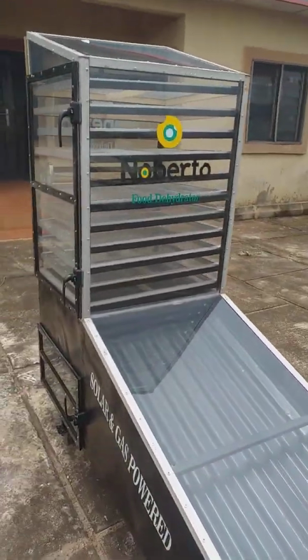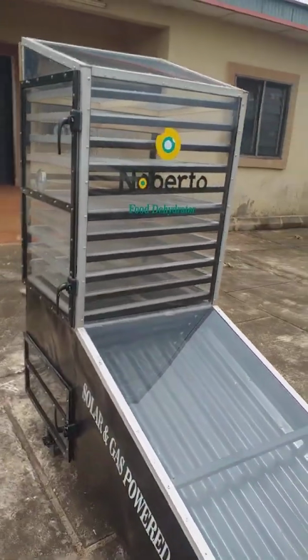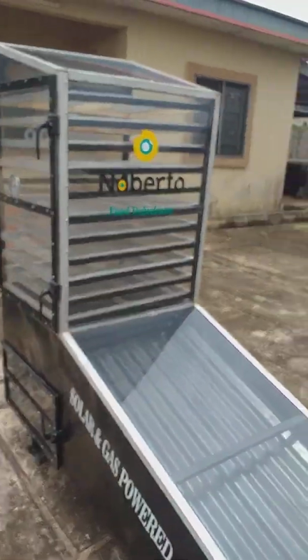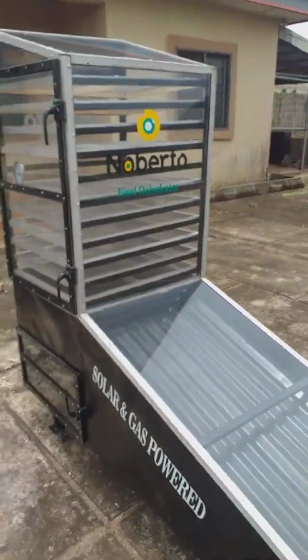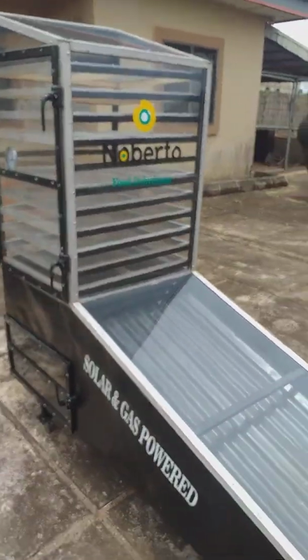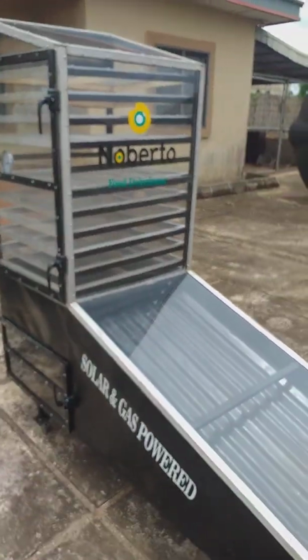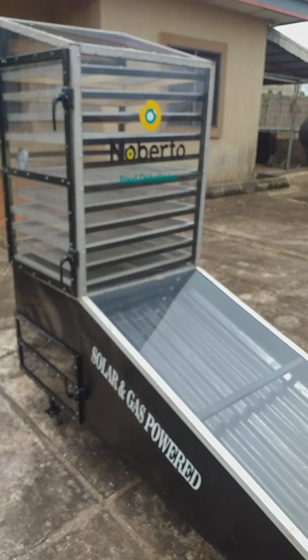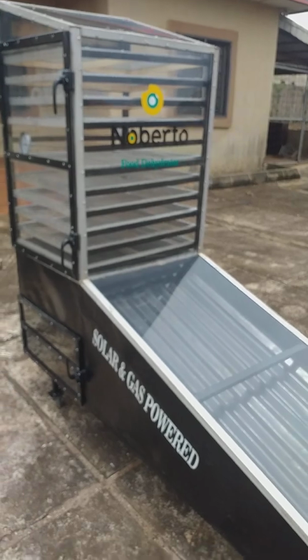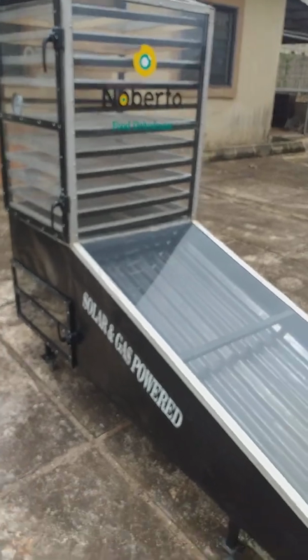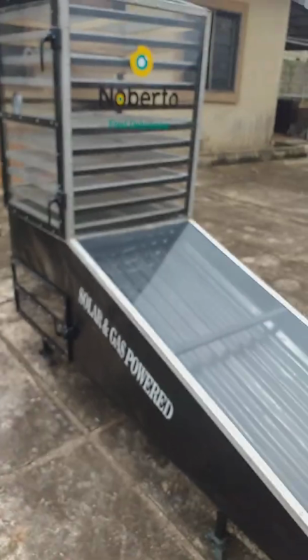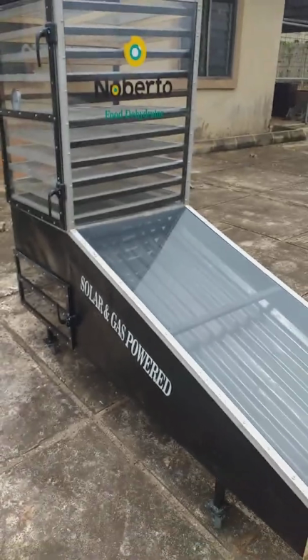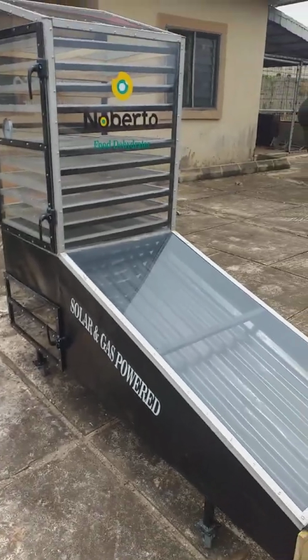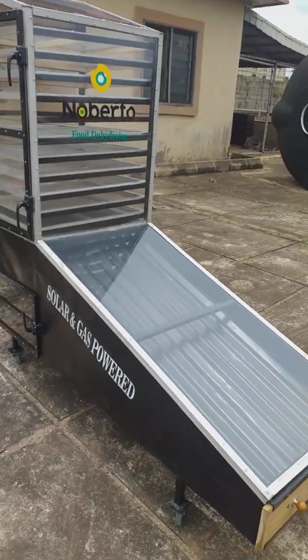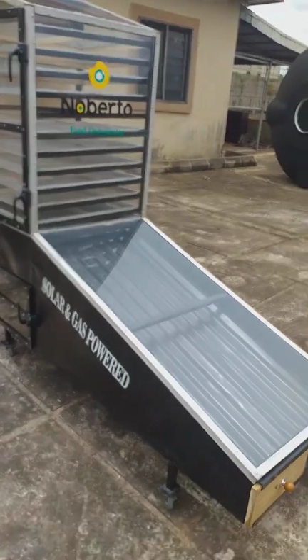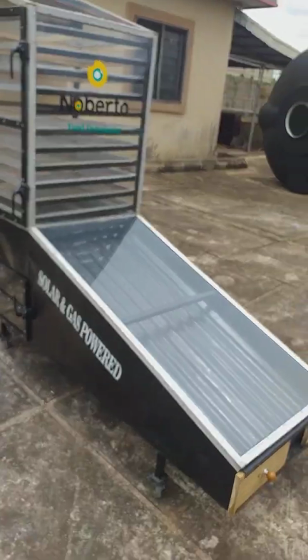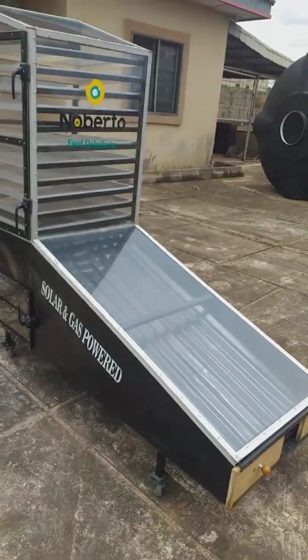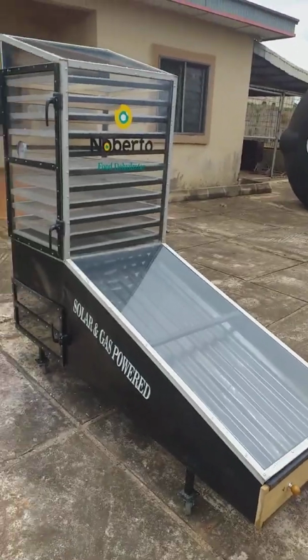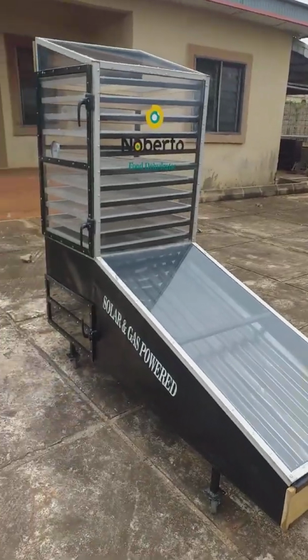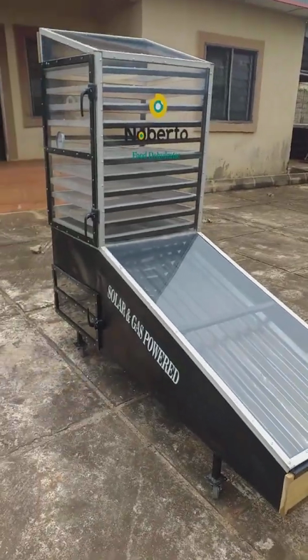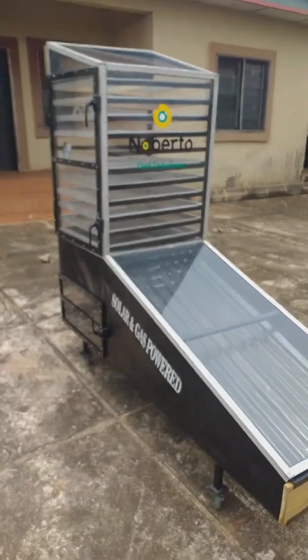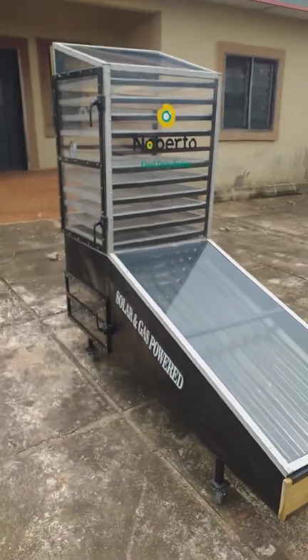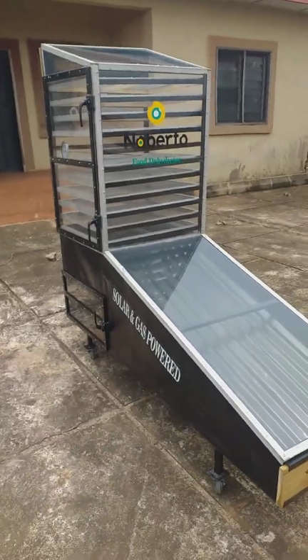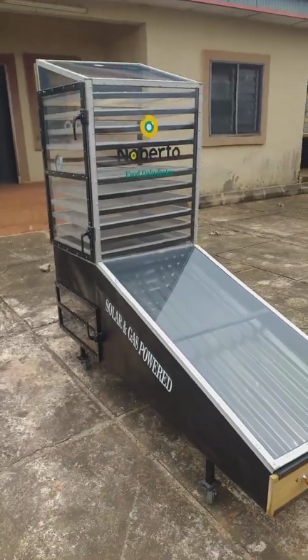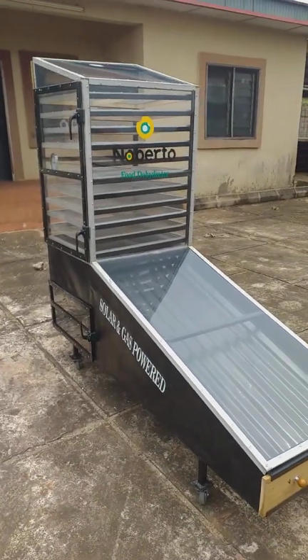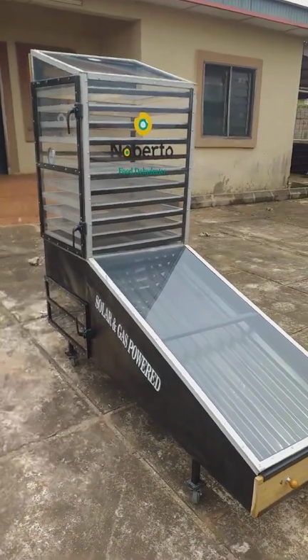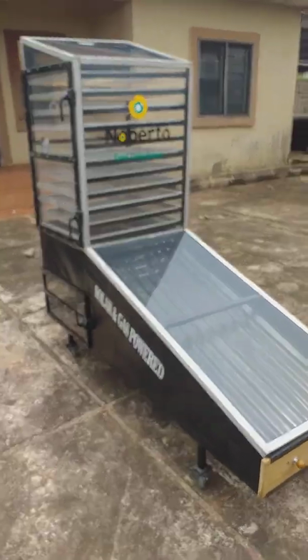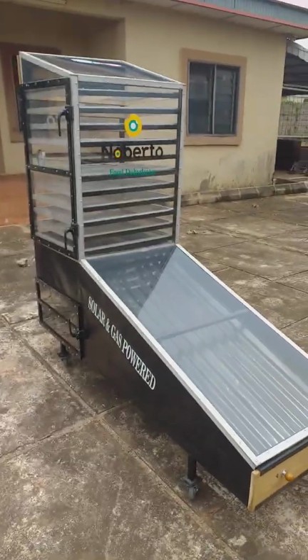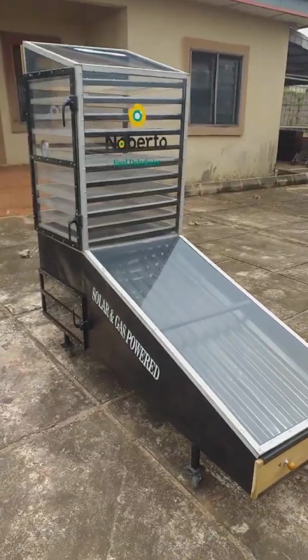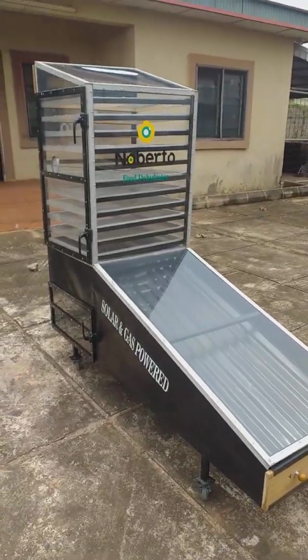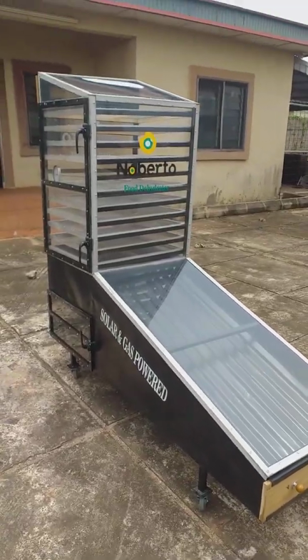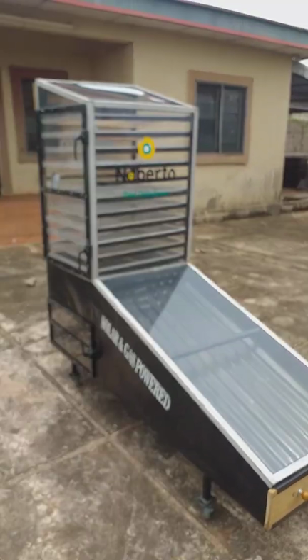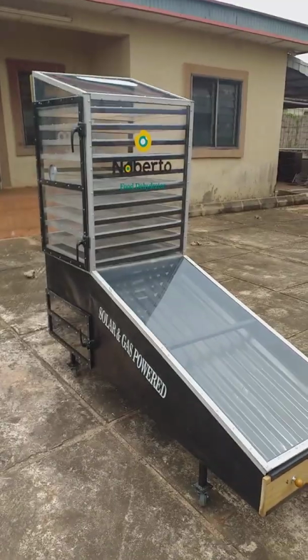Nobato food dehydrators. Thank you for watching.